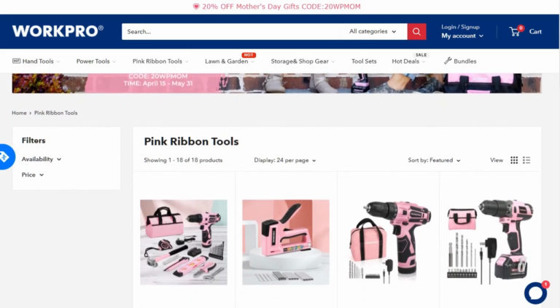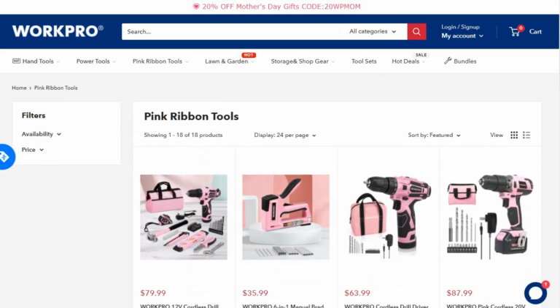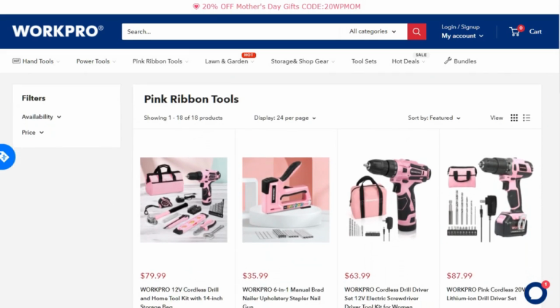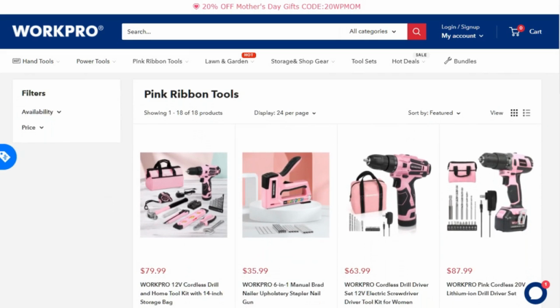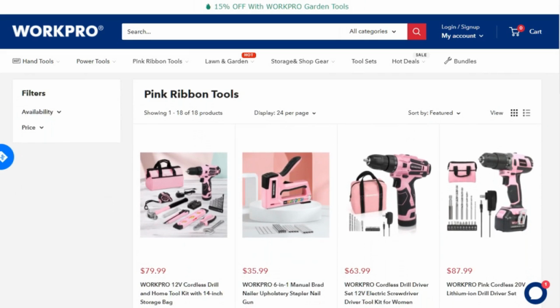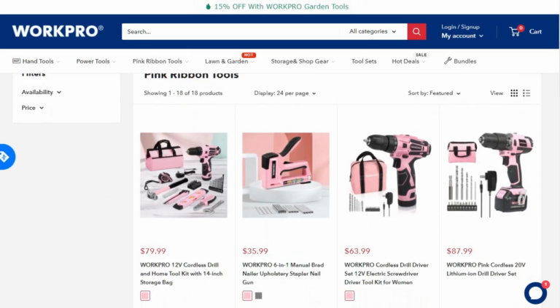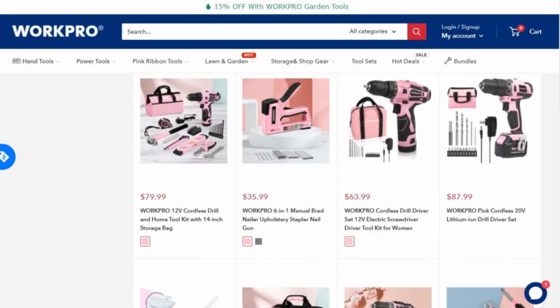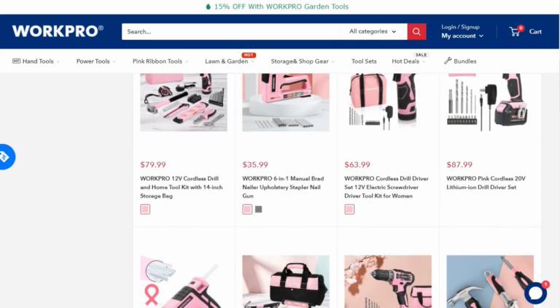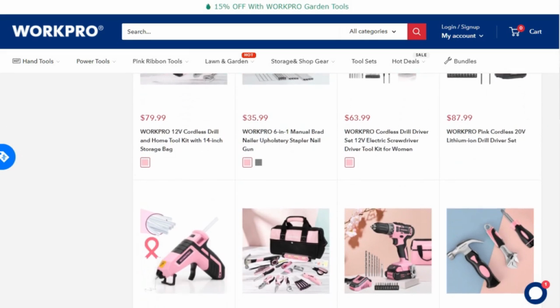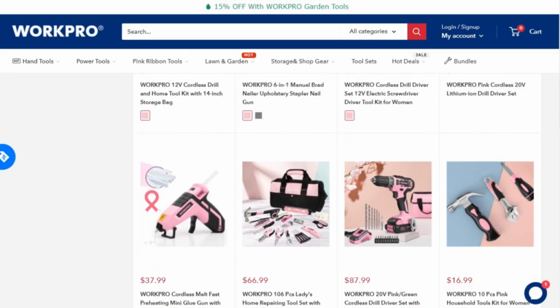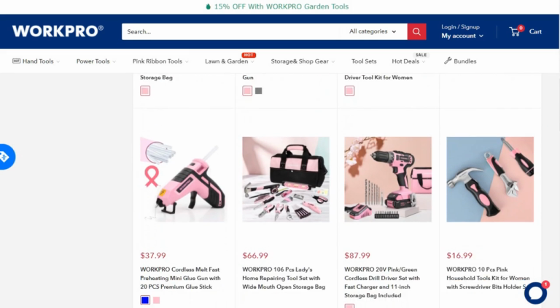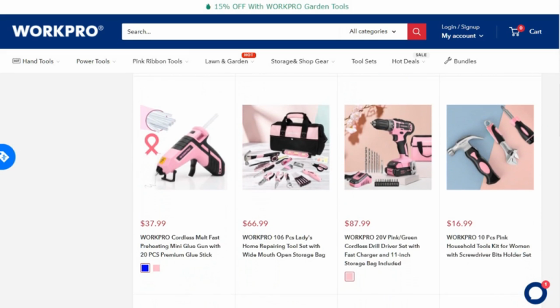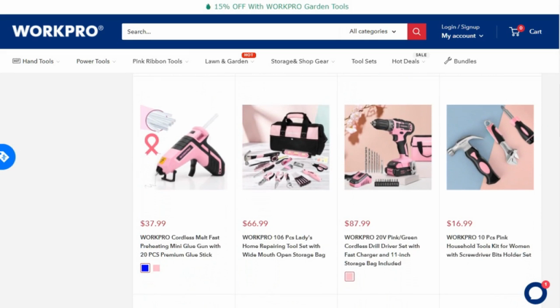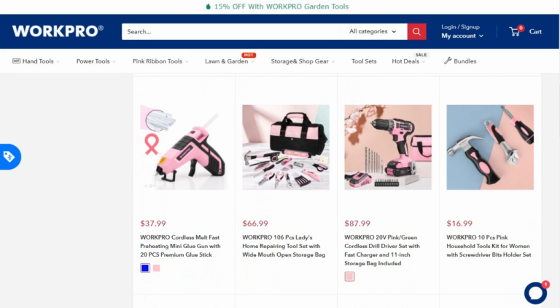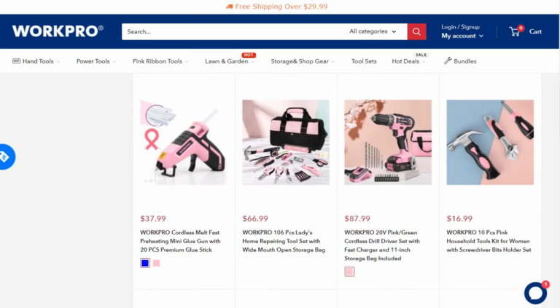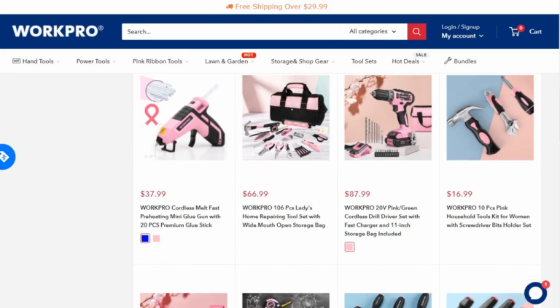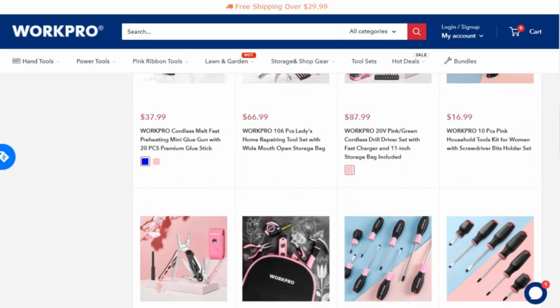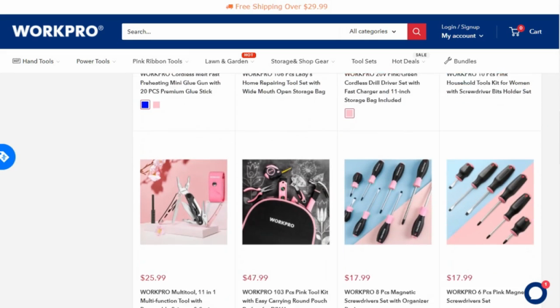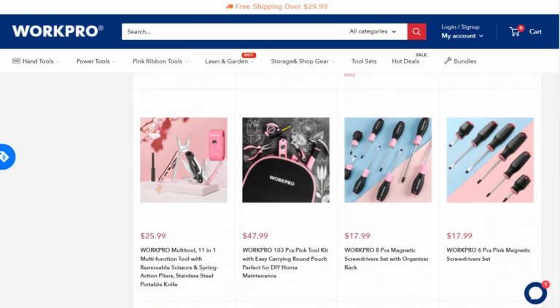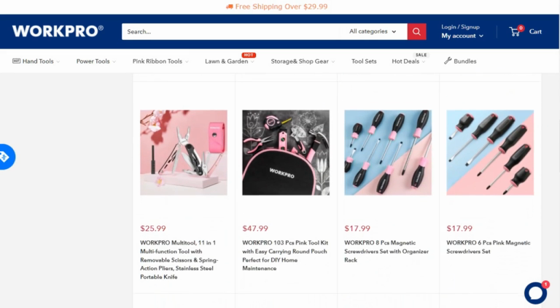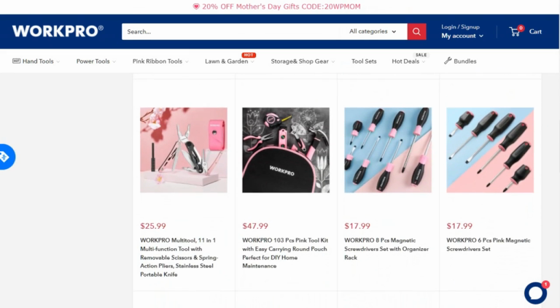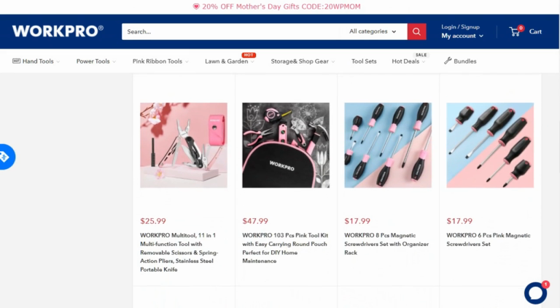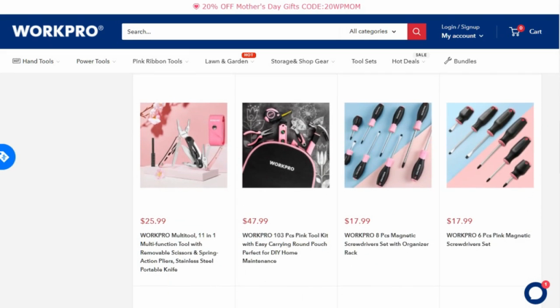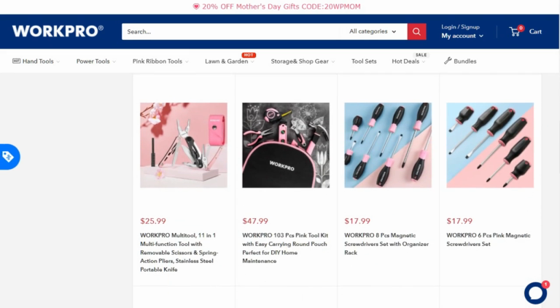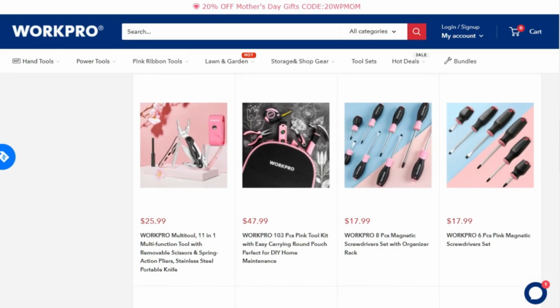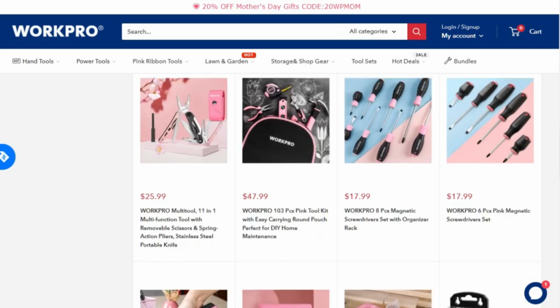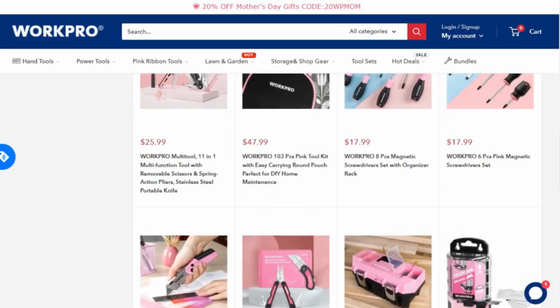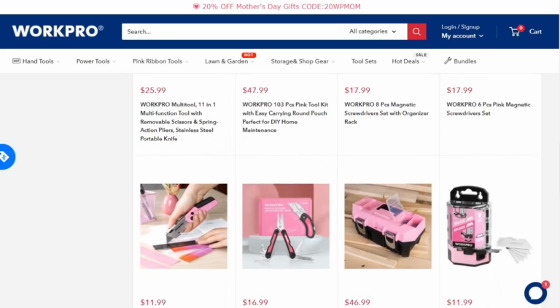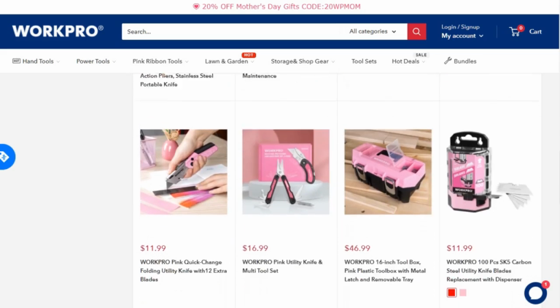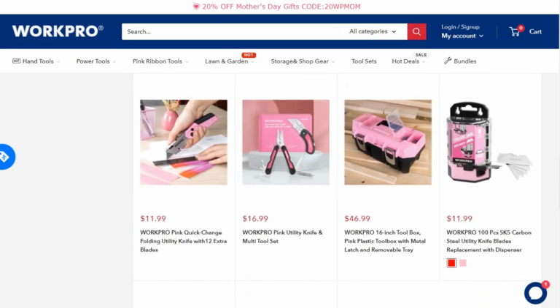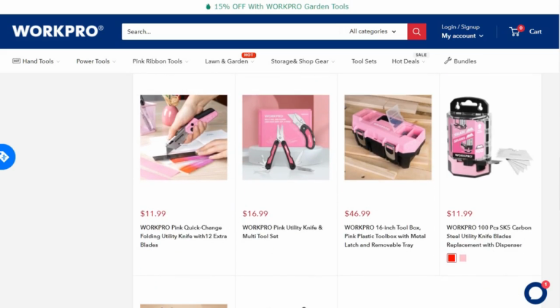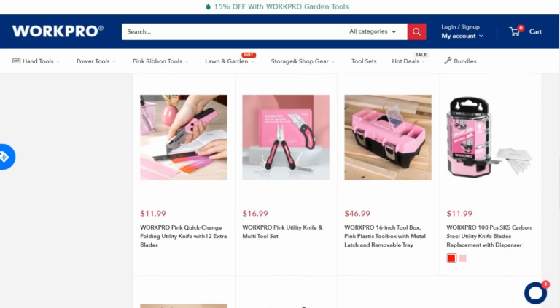In the description of this video I leave you the link so you can acquire all the work propping tools.